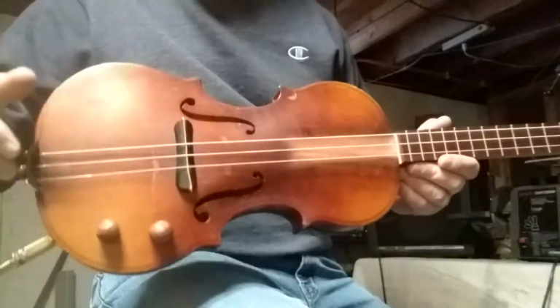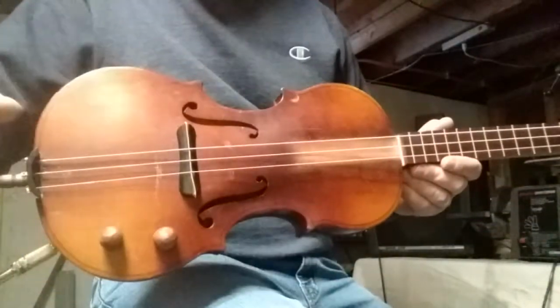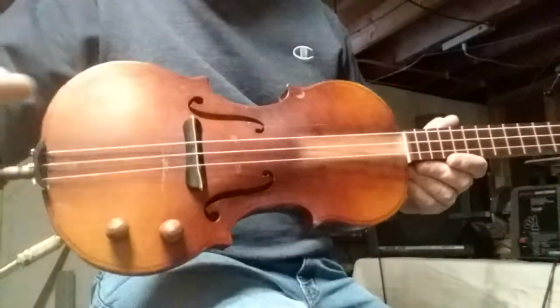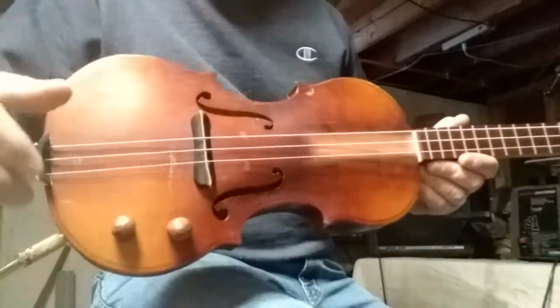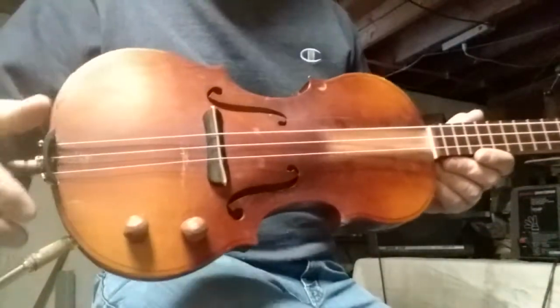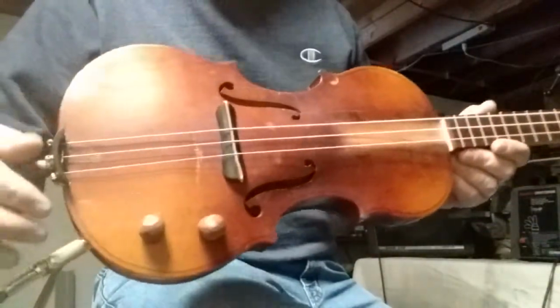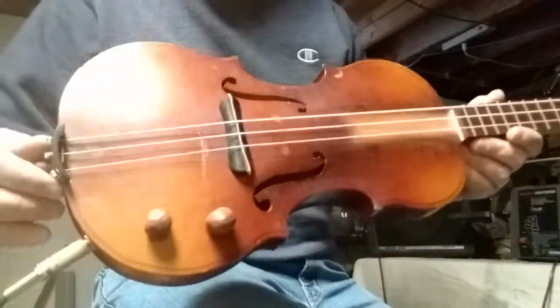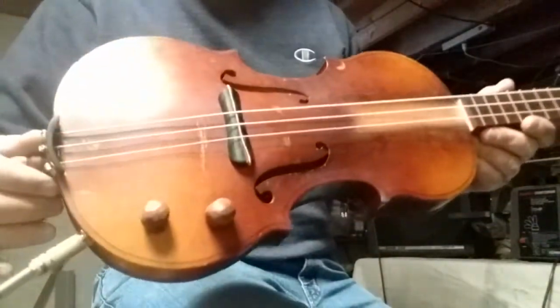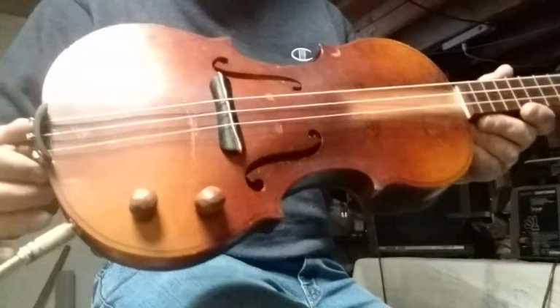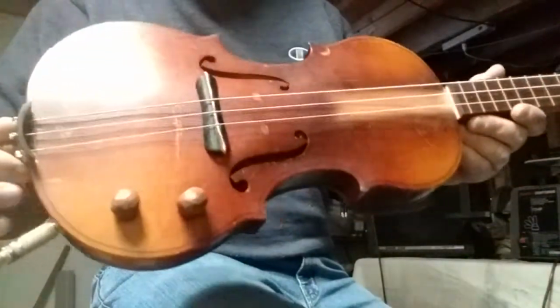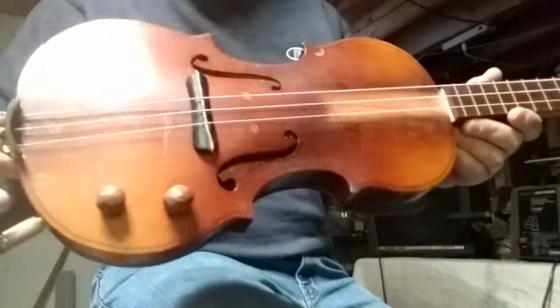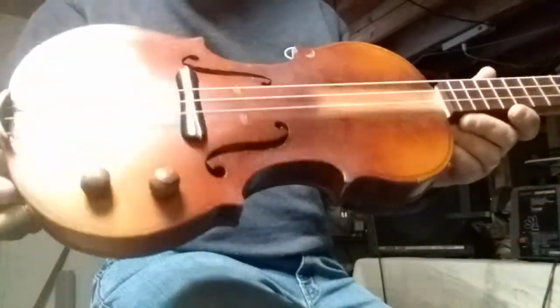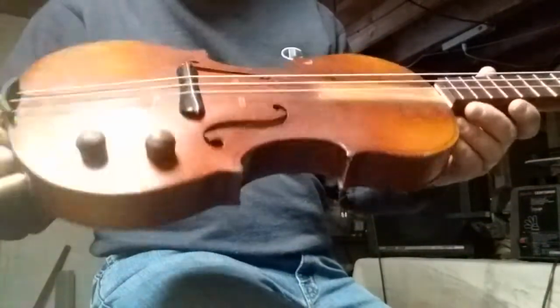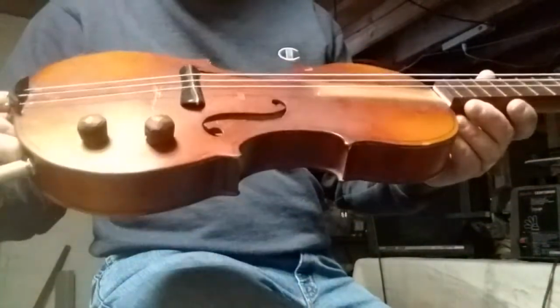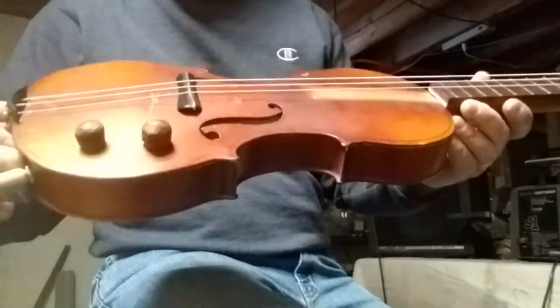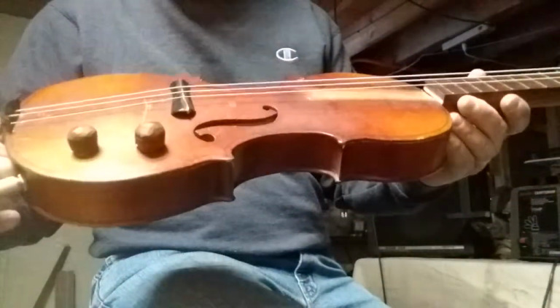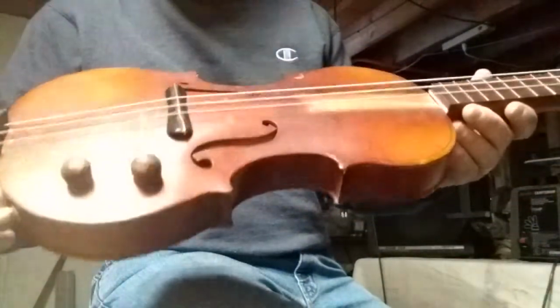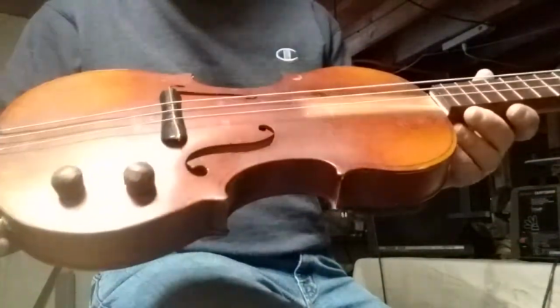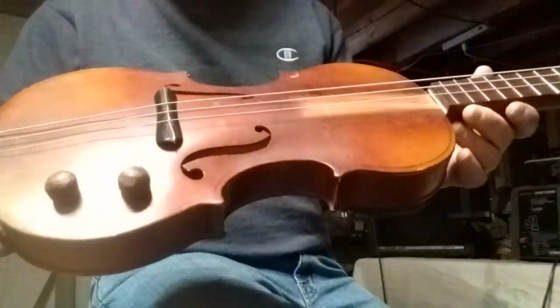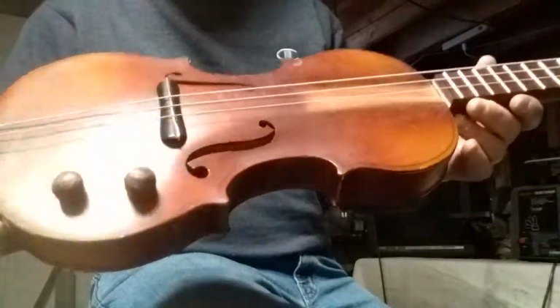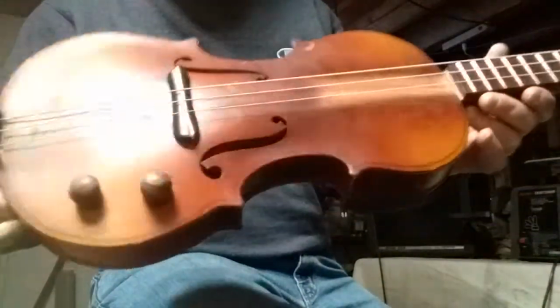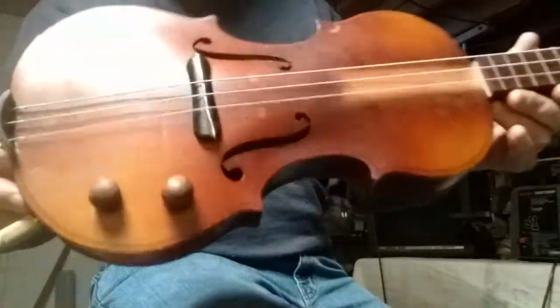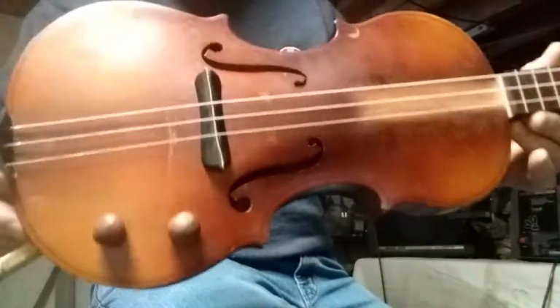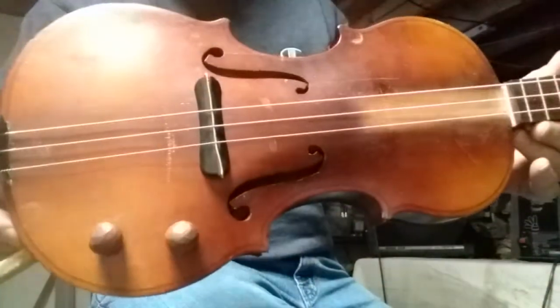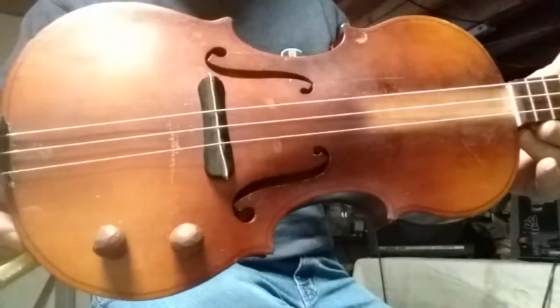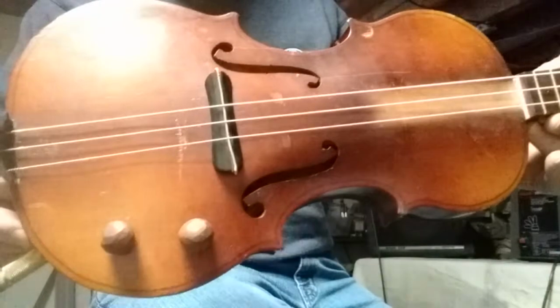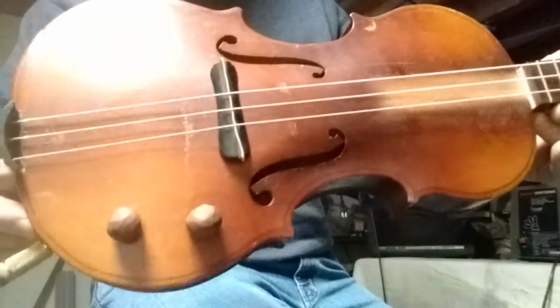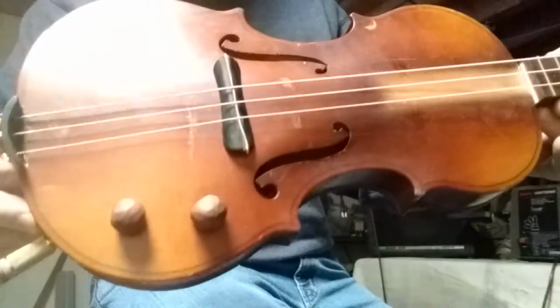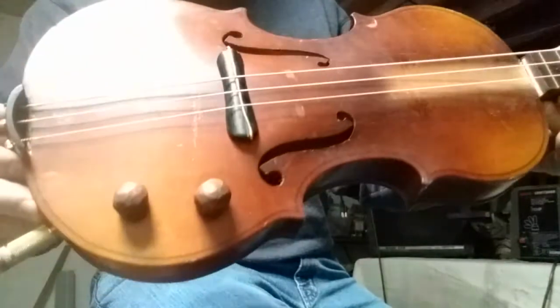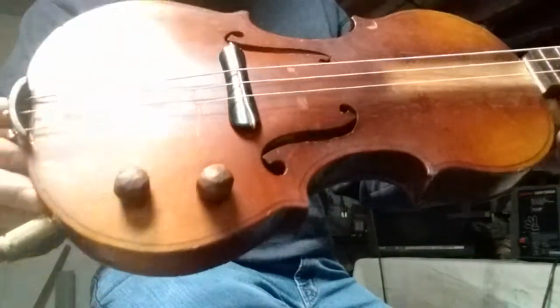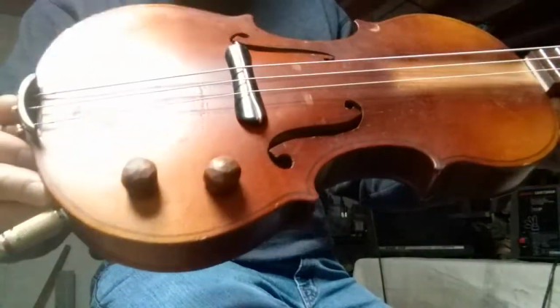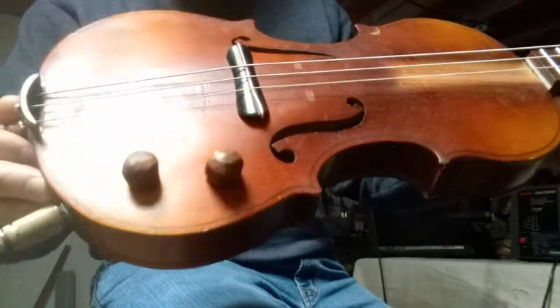How y'all doing? Jeff from J Ross Guitars showing off the Git Fiddle today.